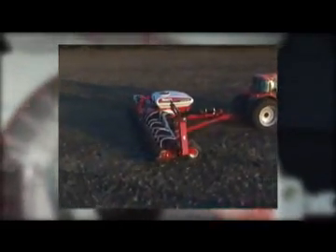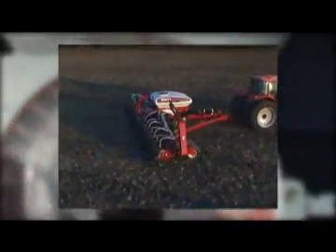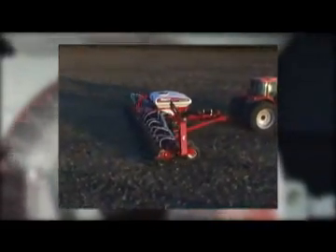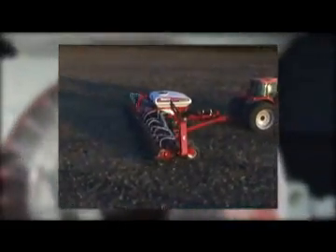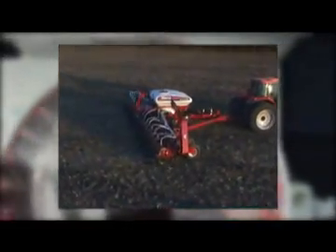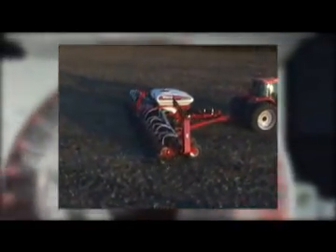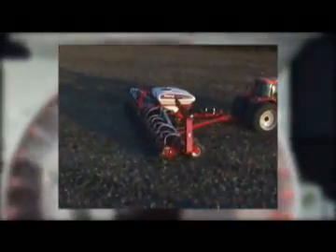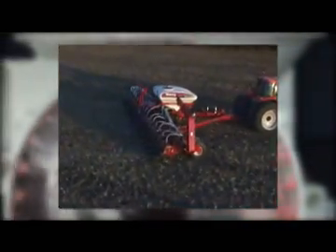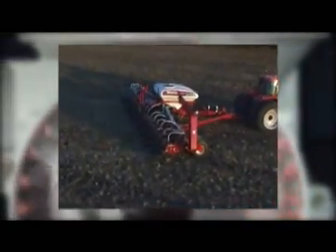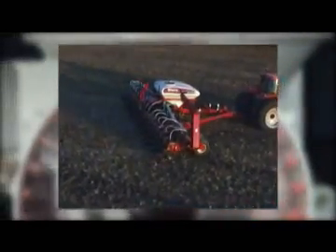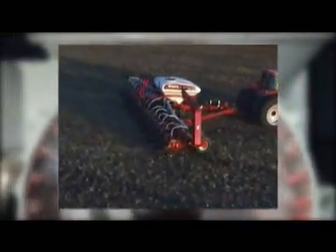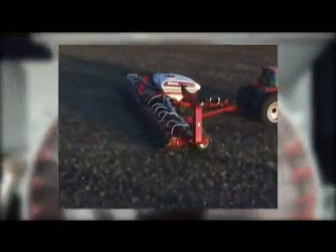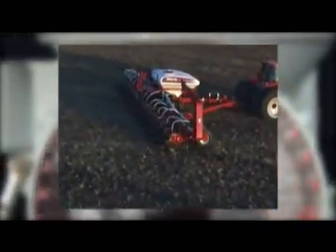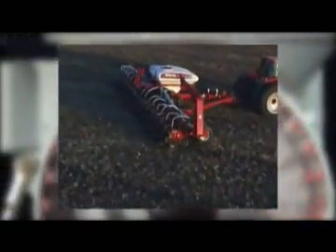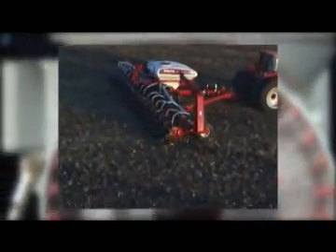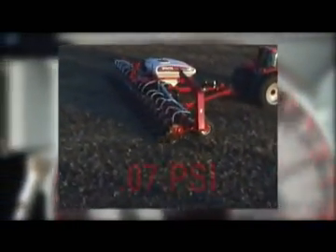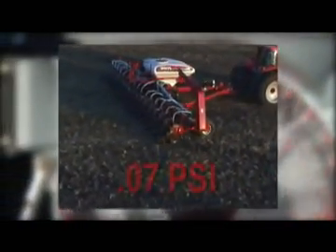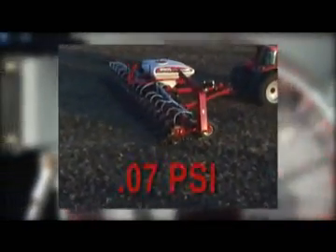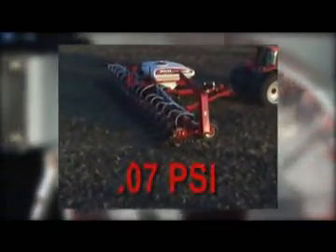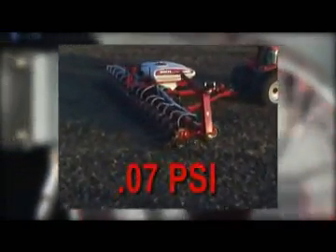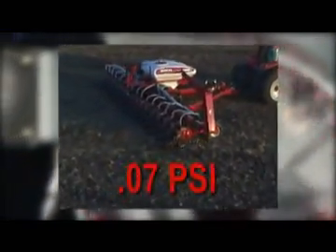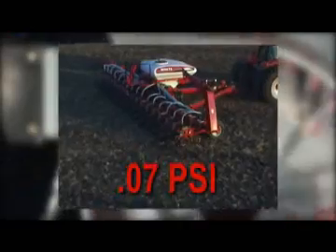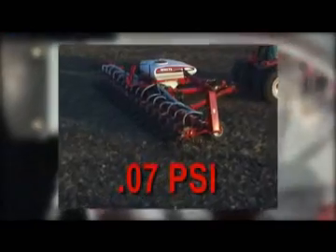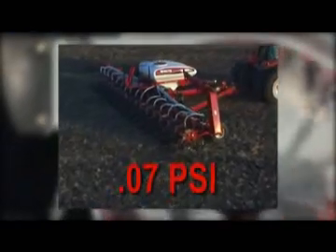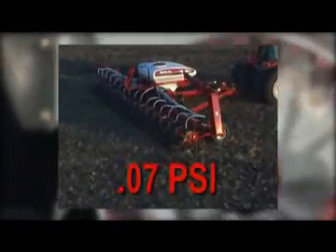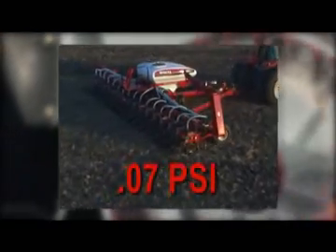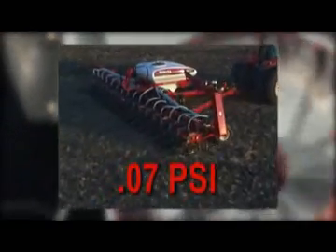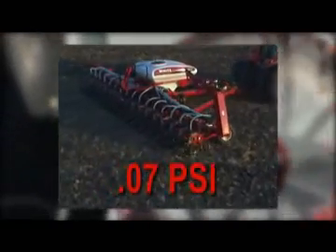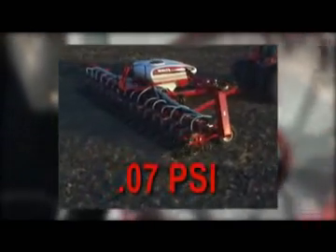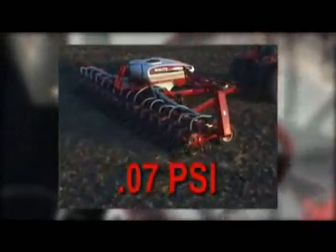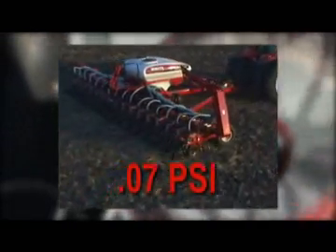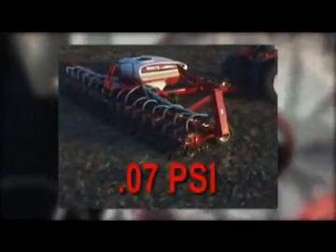If you want that in pounds per square inch, it is about 0.07 PSI.